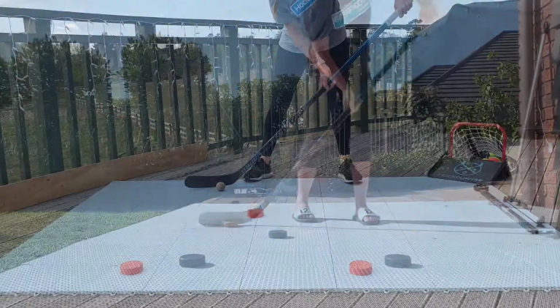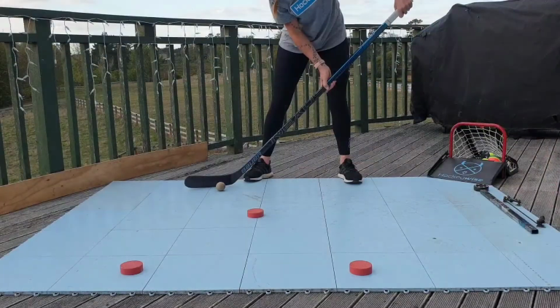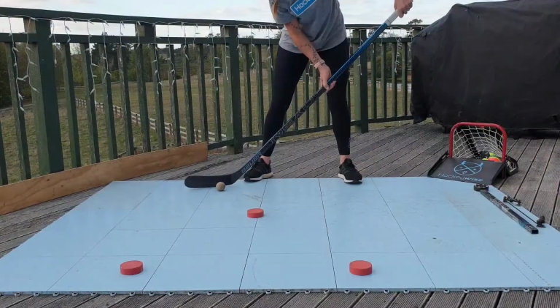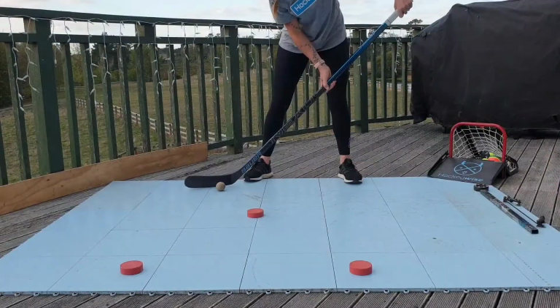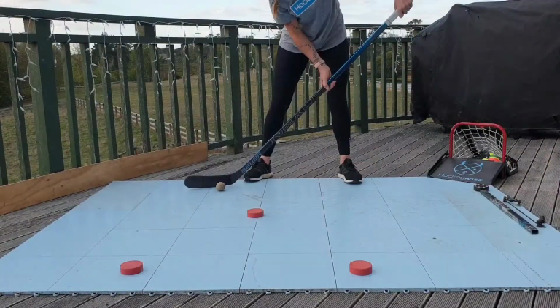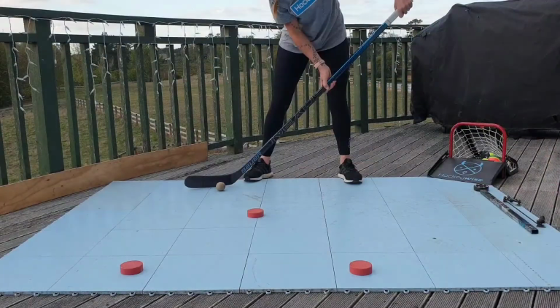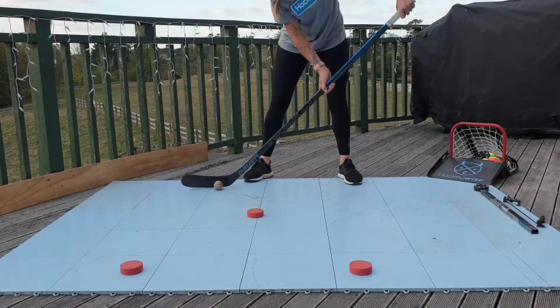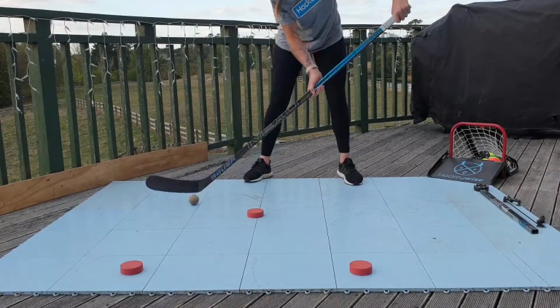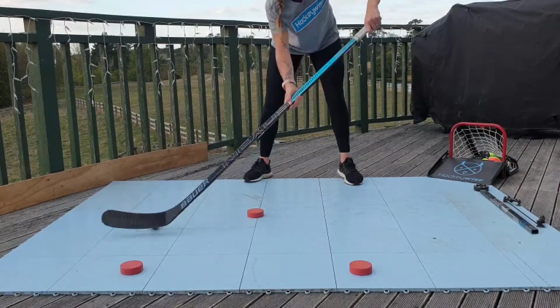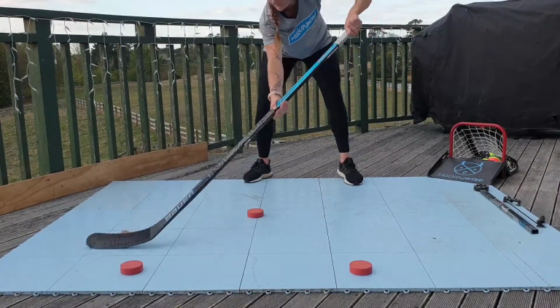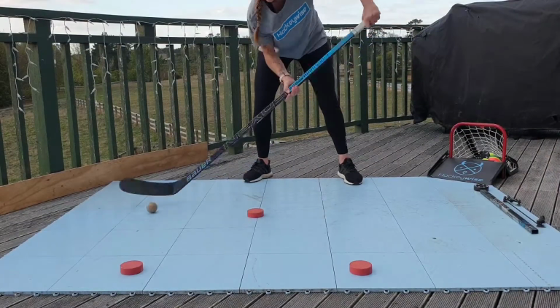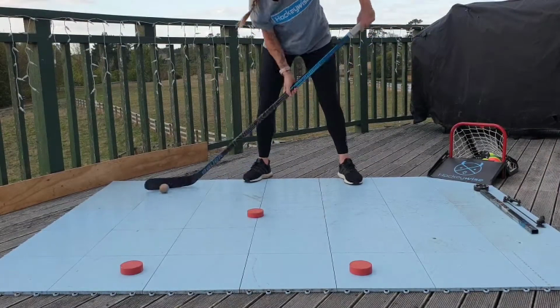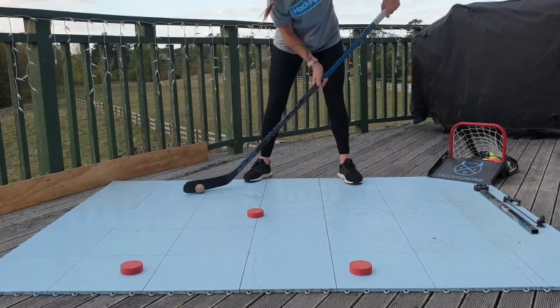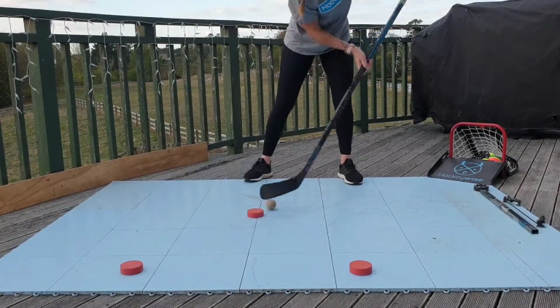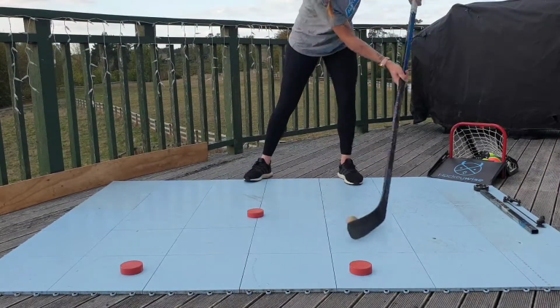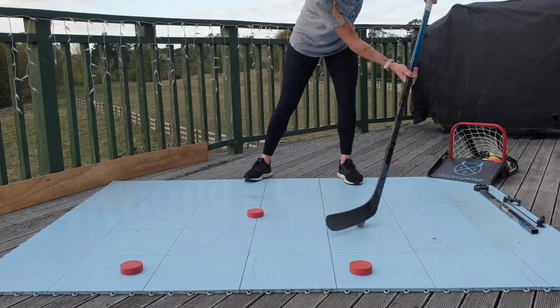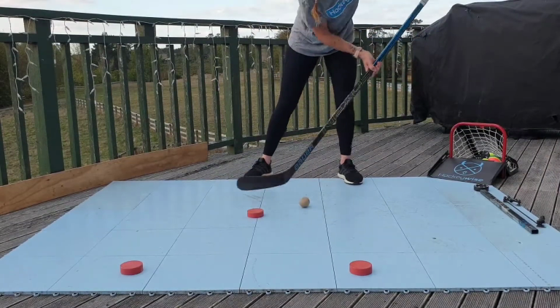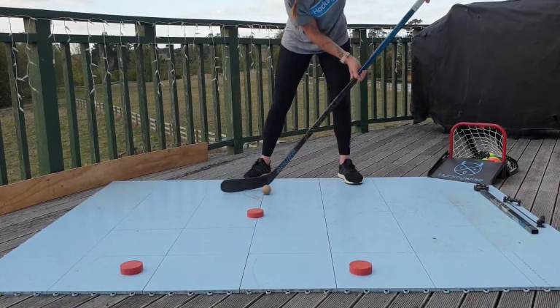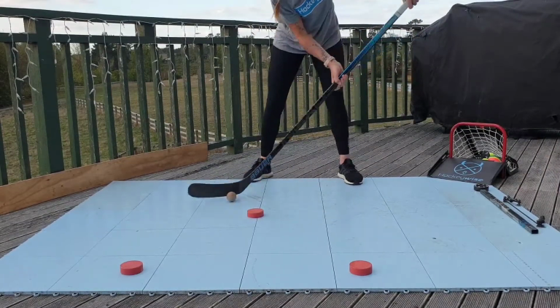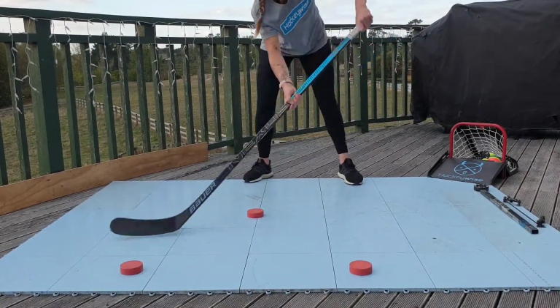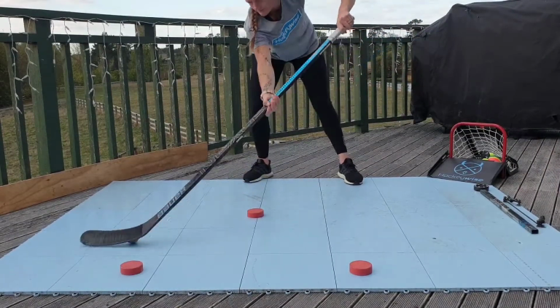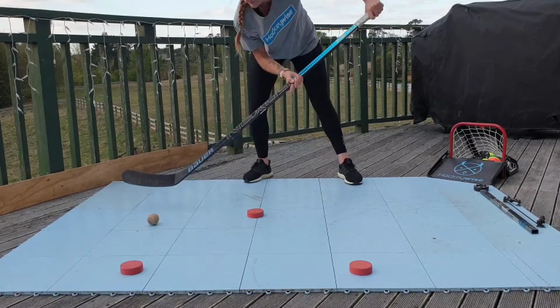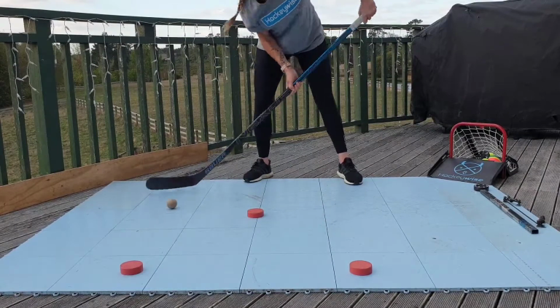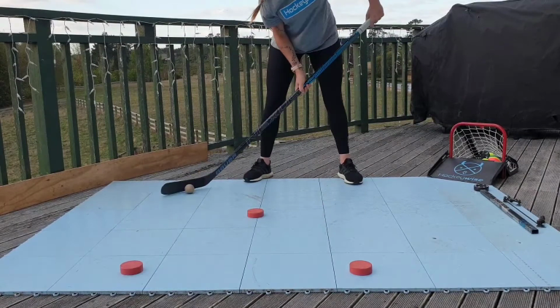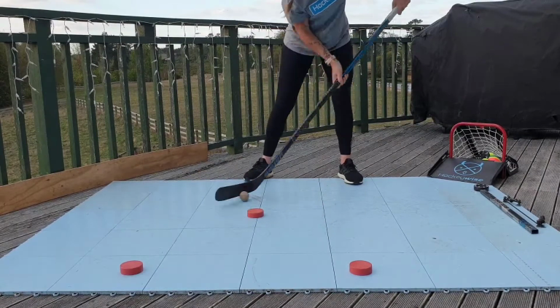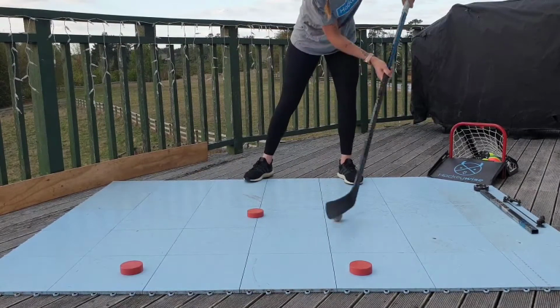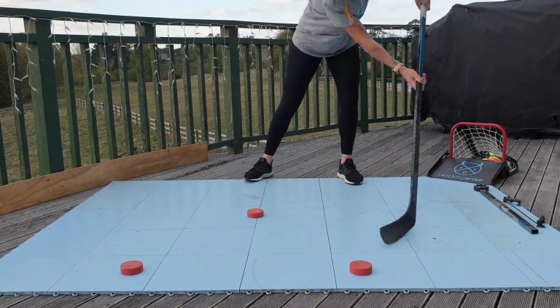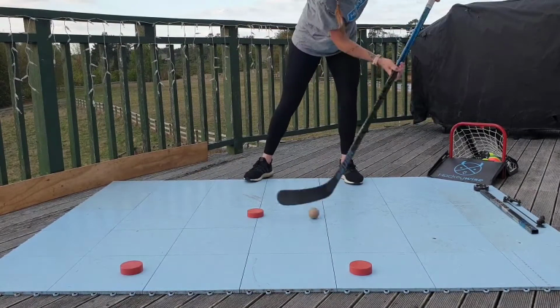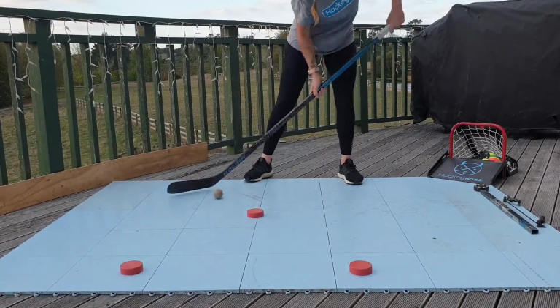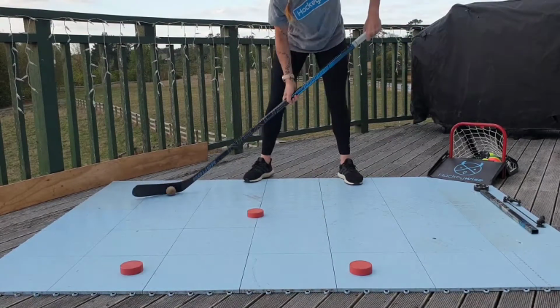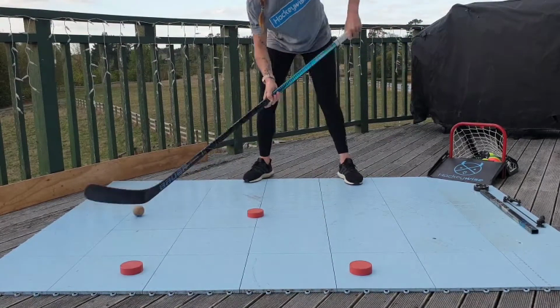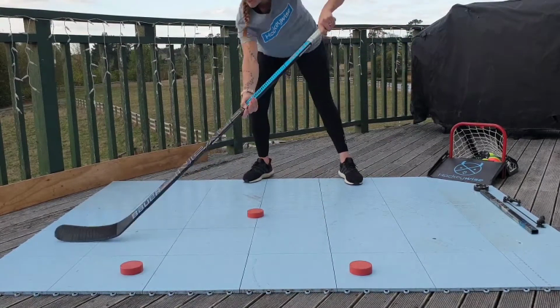This drill can also be done with a ball, as demonstrated here, with both variations.